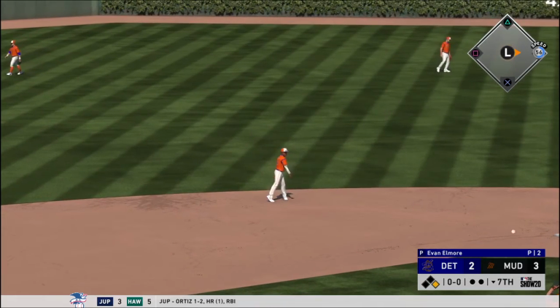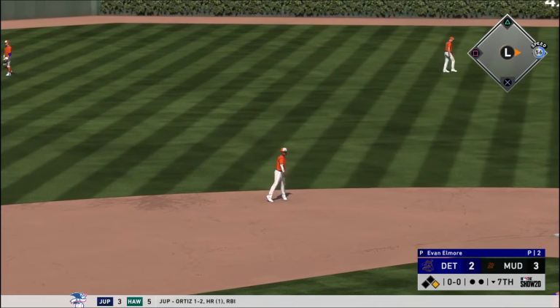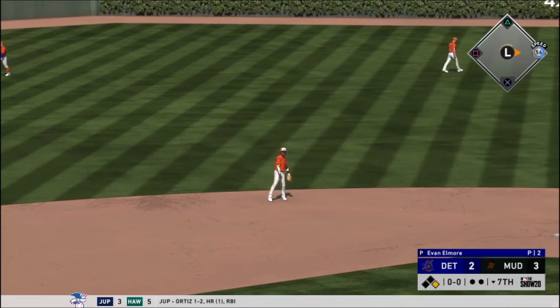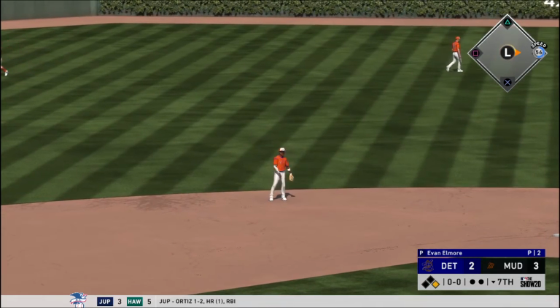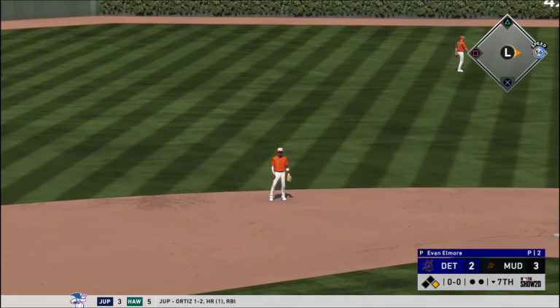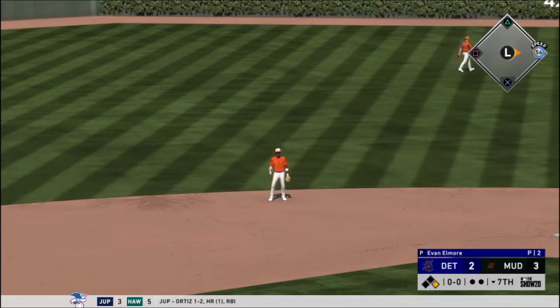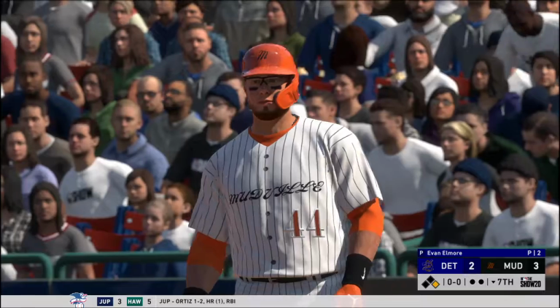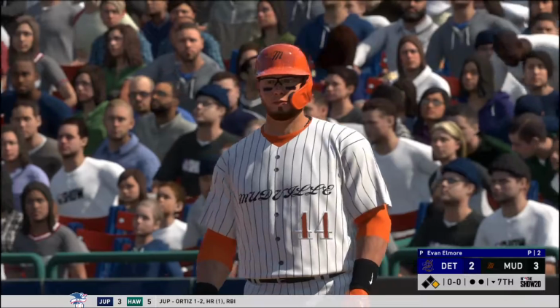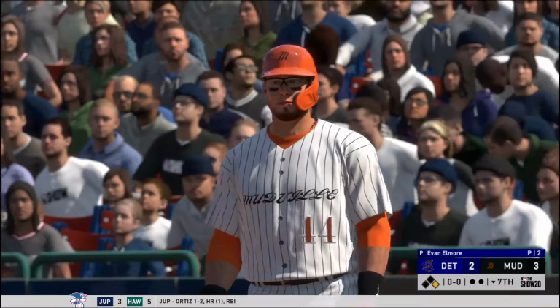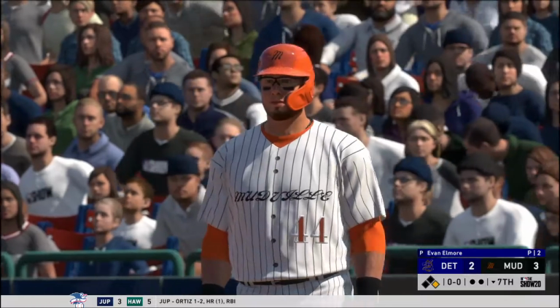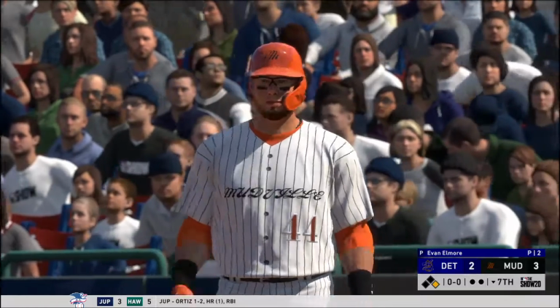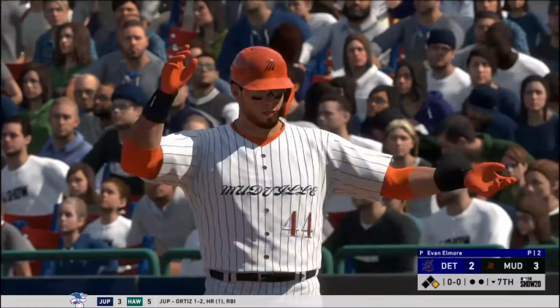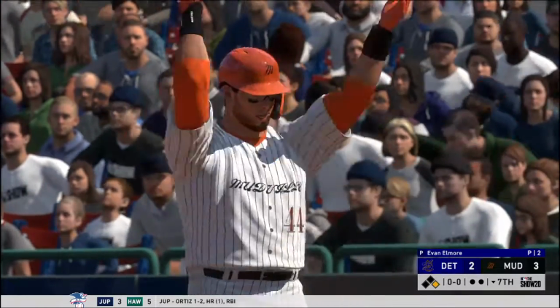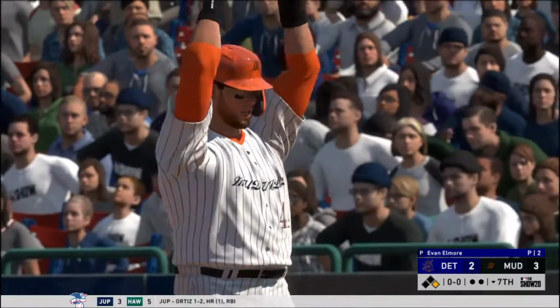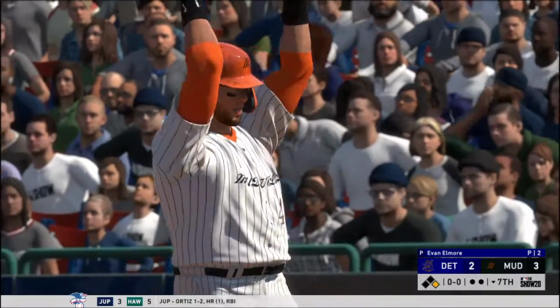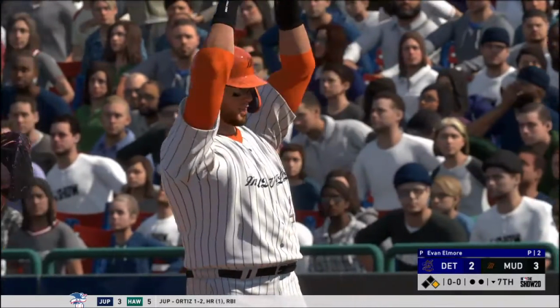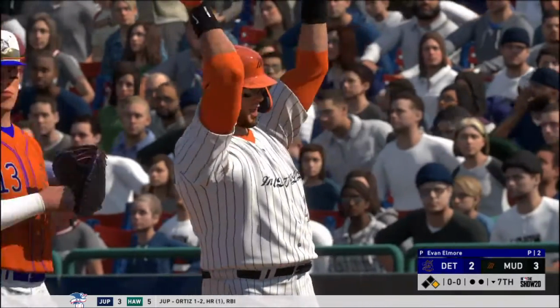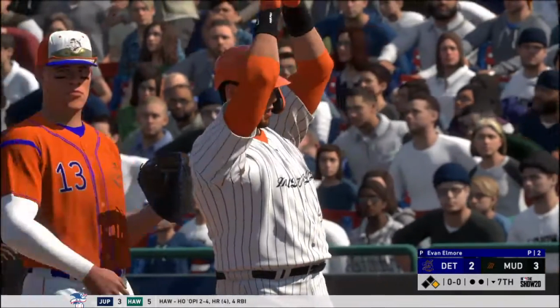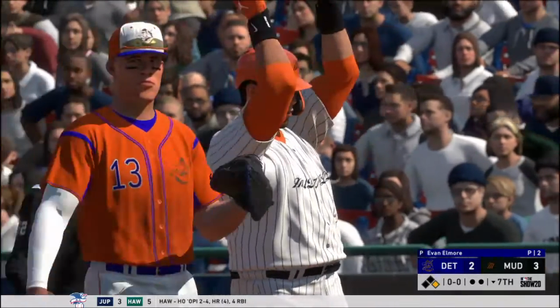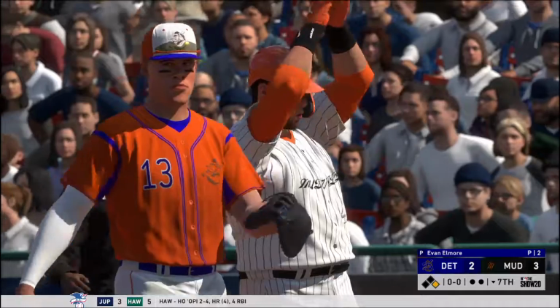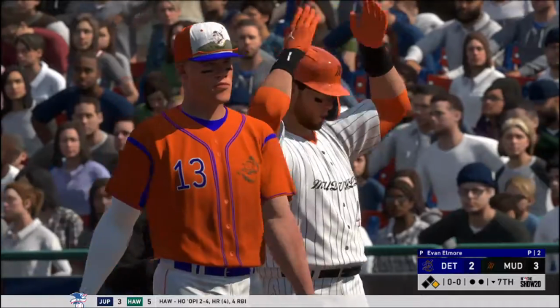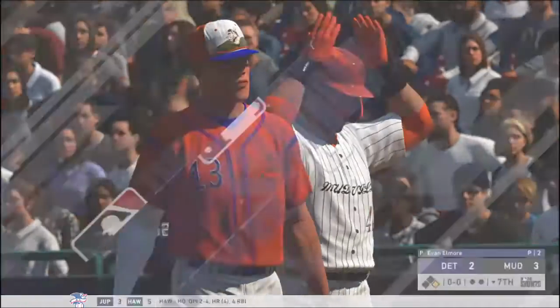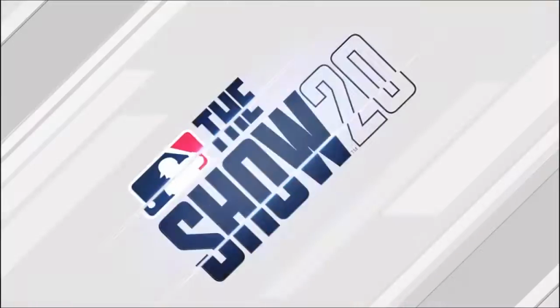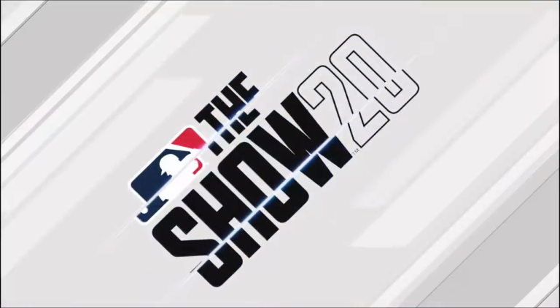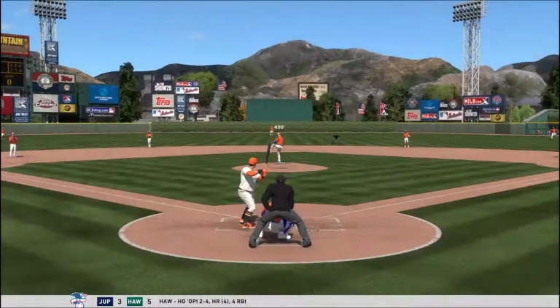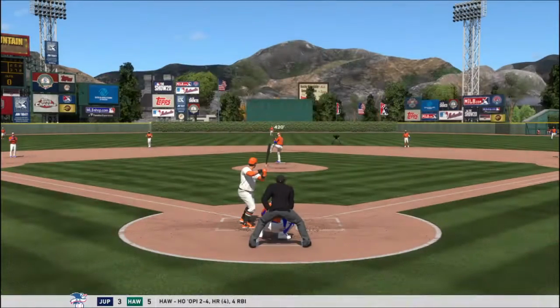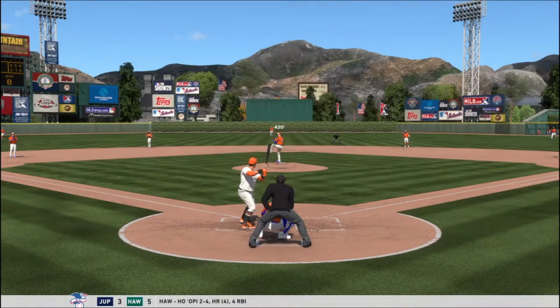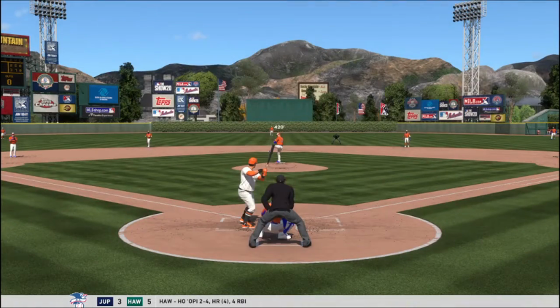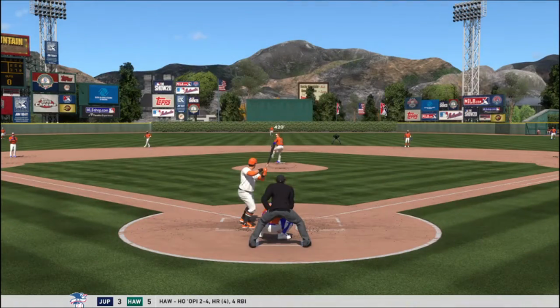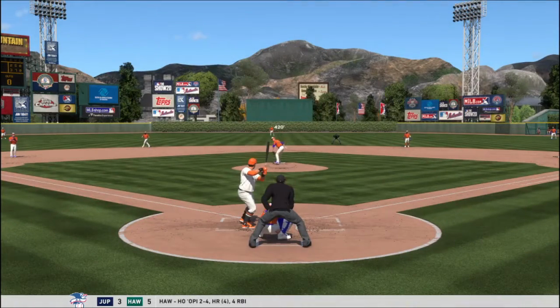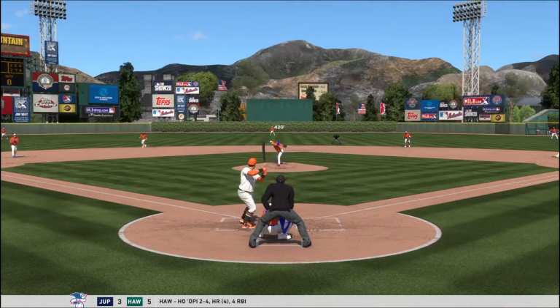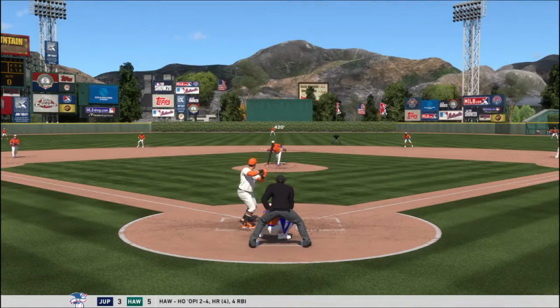That's what we refer to in the biz as a hanger right there. He's lucky he's getting his baseball bat.